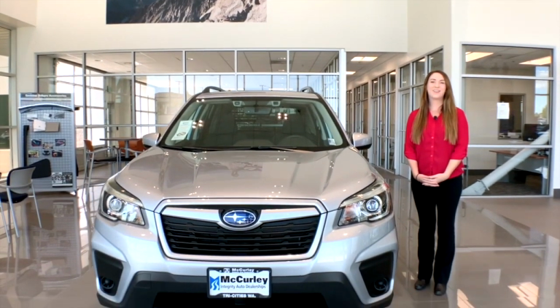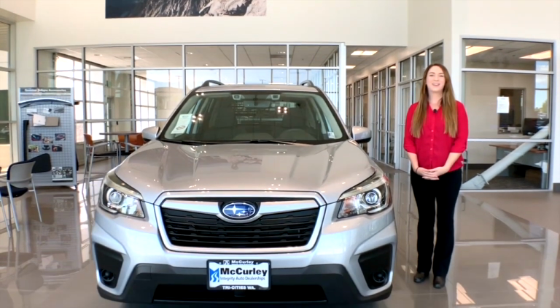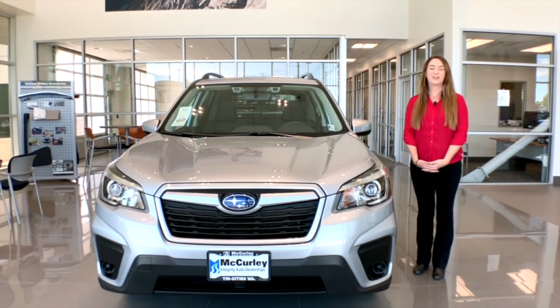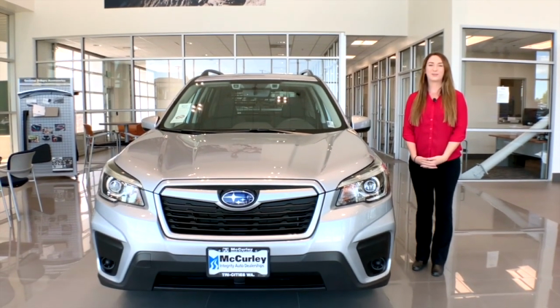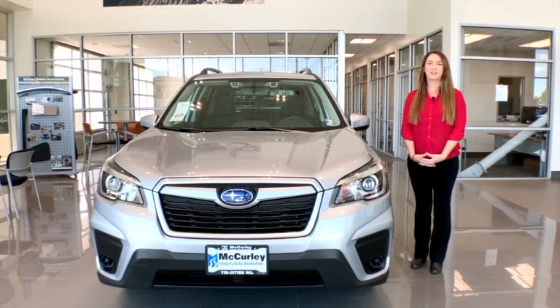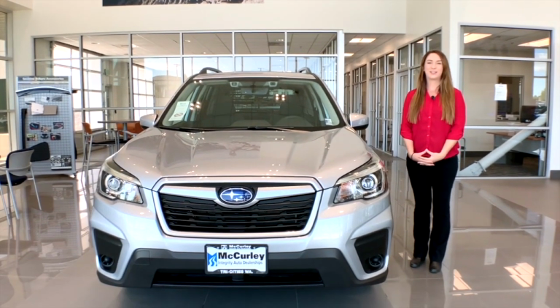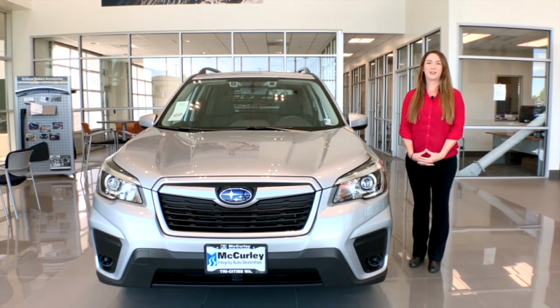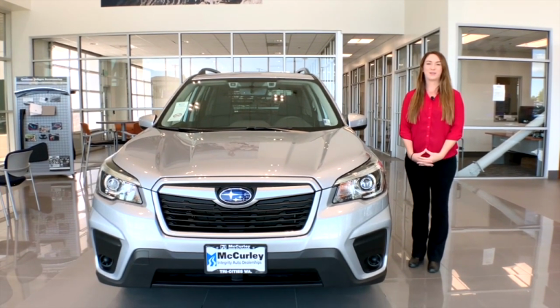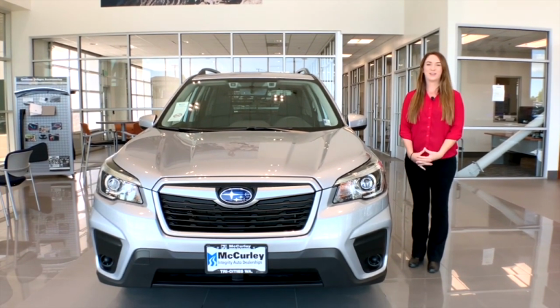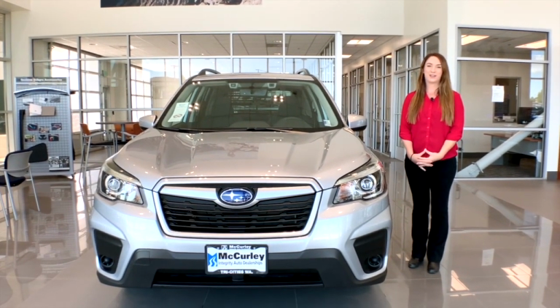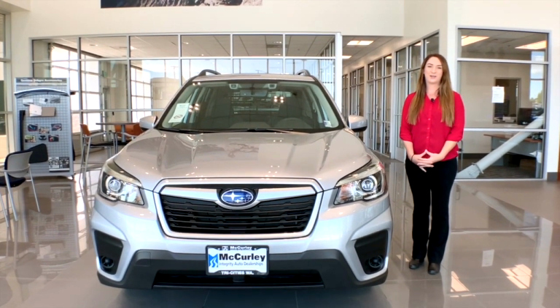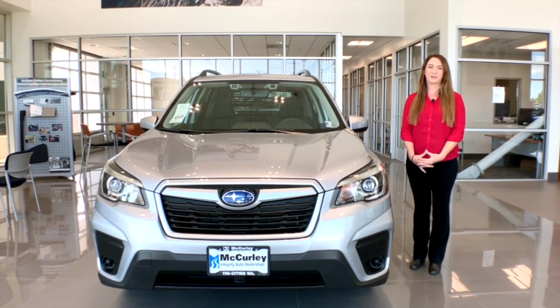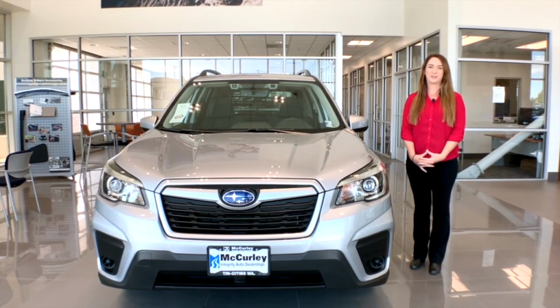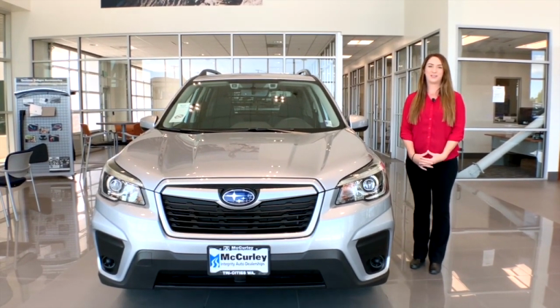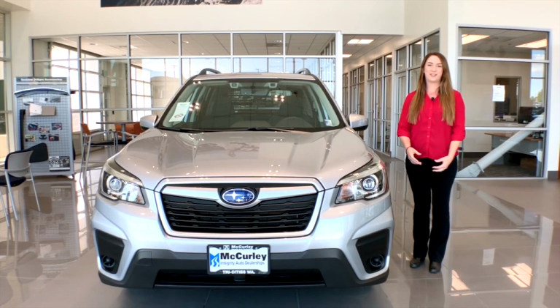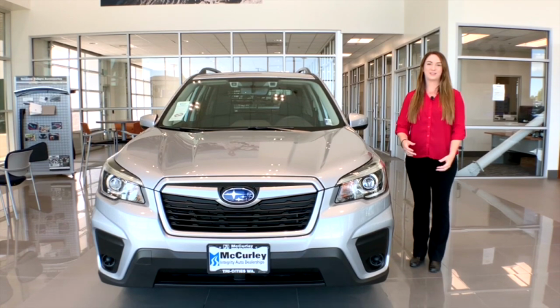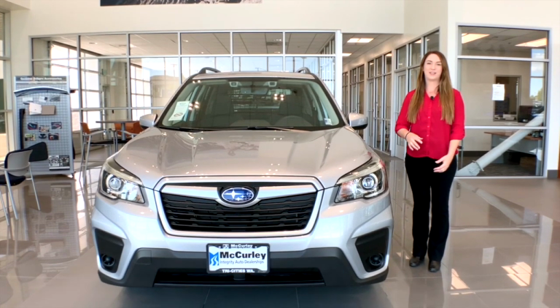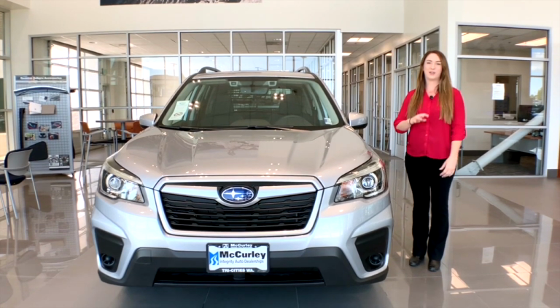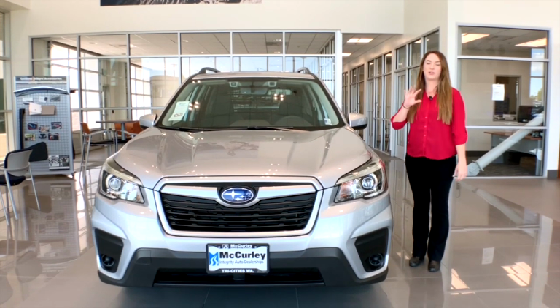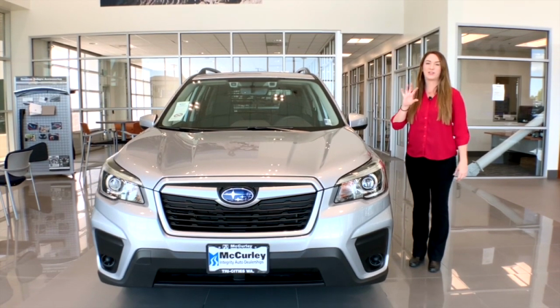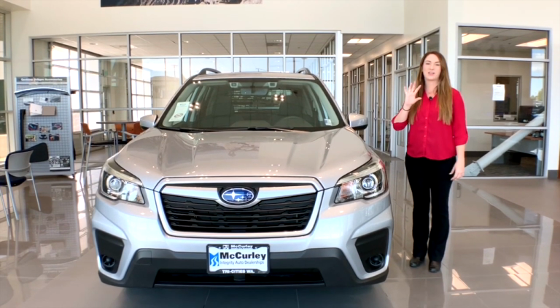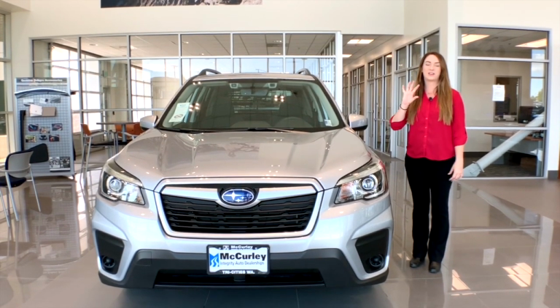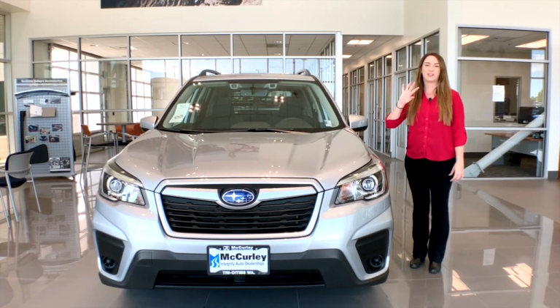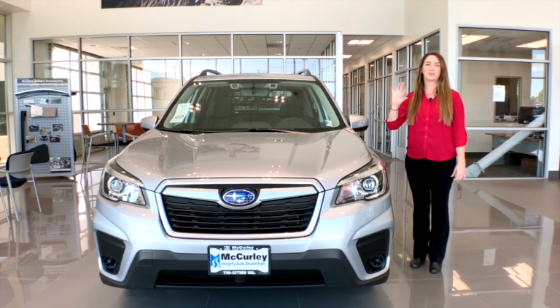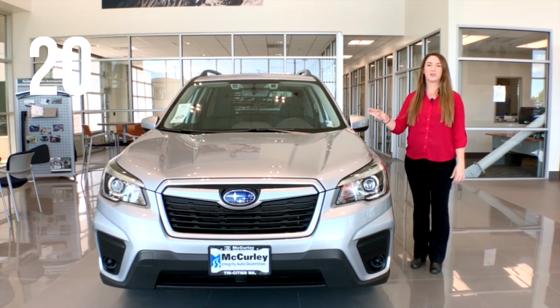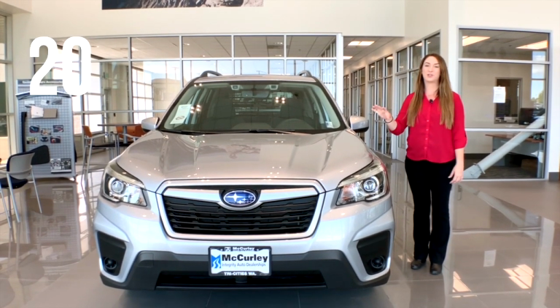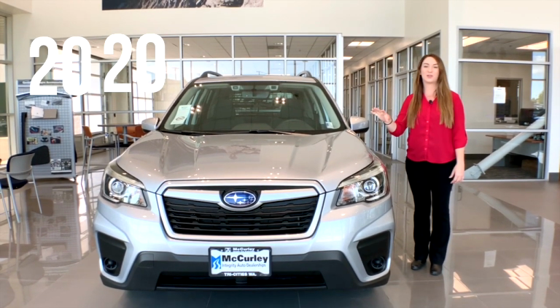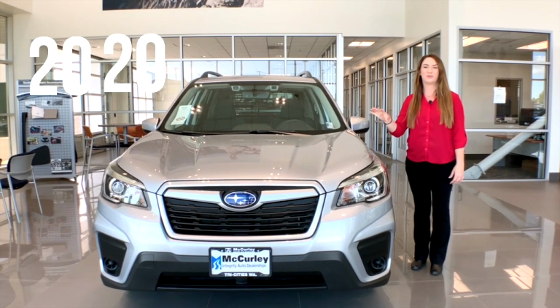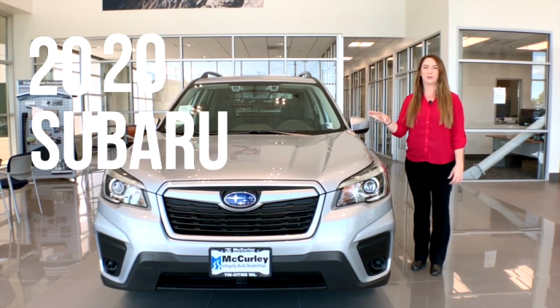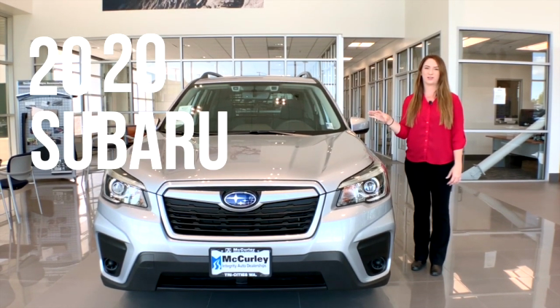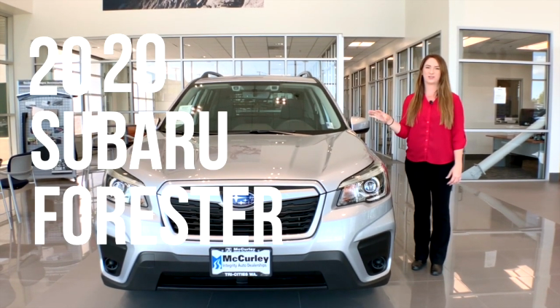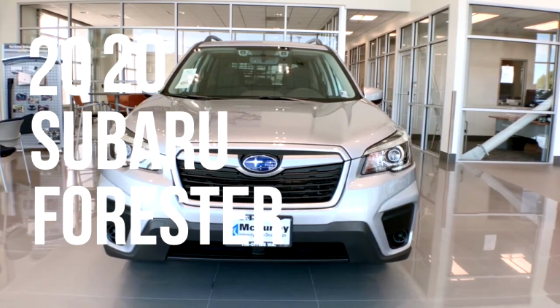Hi, everybody. I'm Mikayla at McCurley and today we are looking at a 2020 Forester.